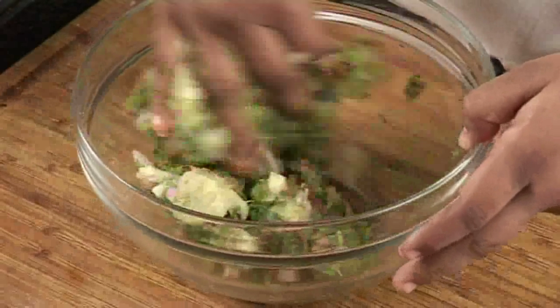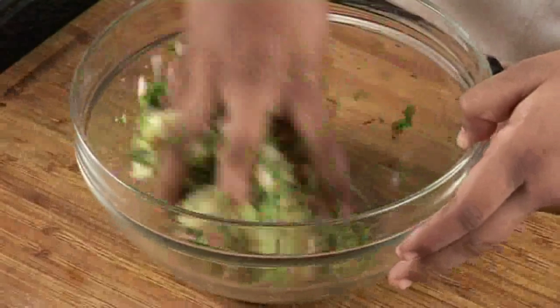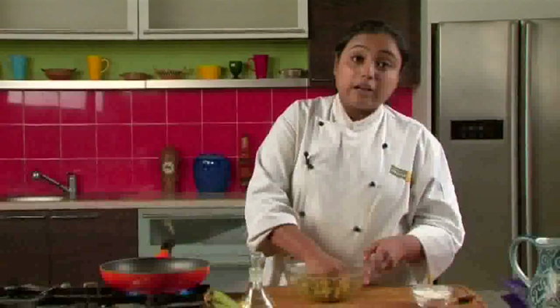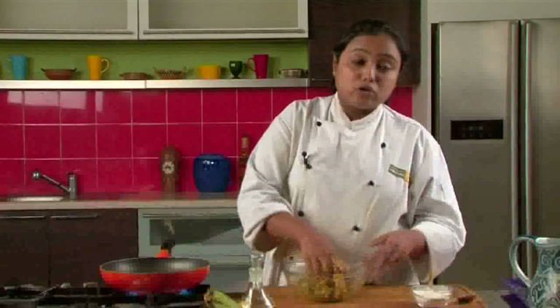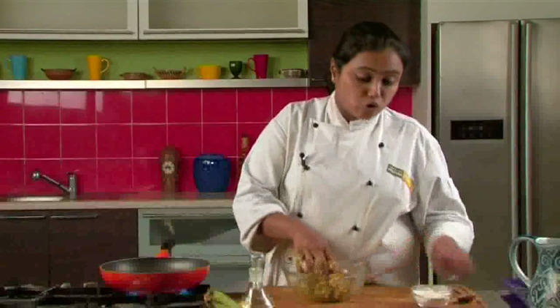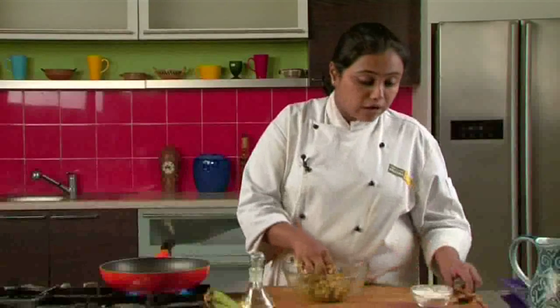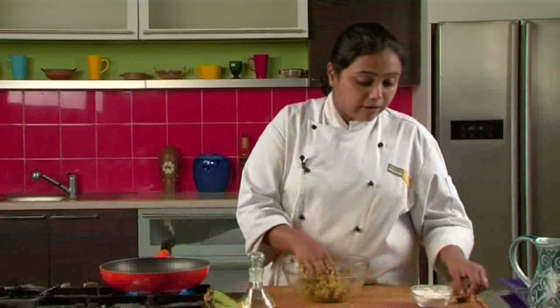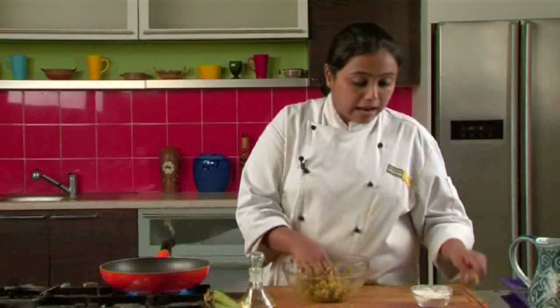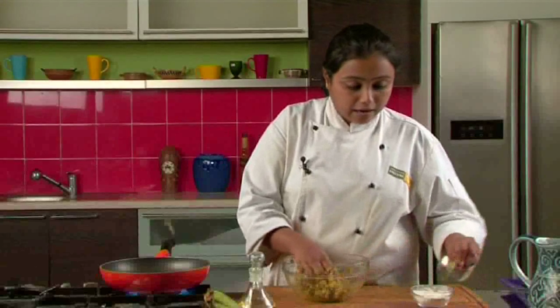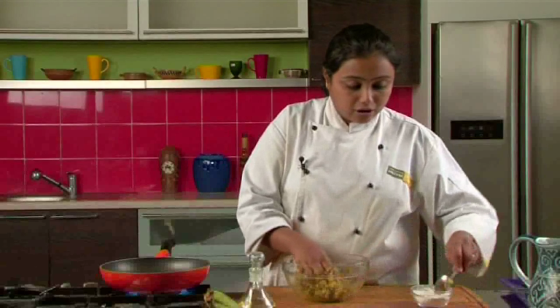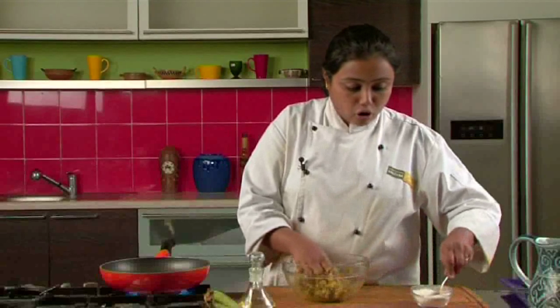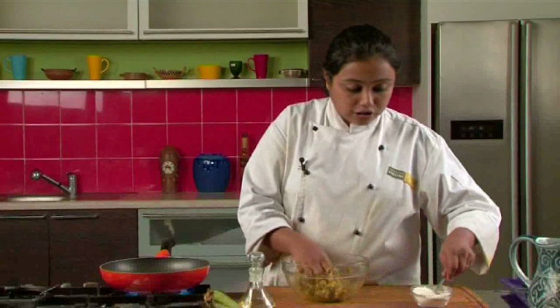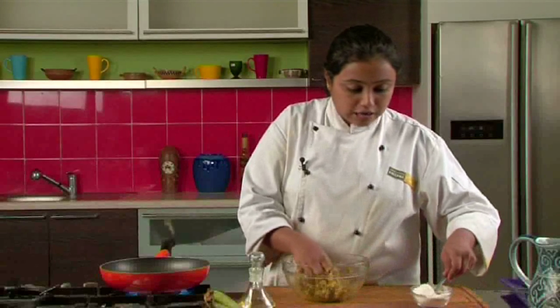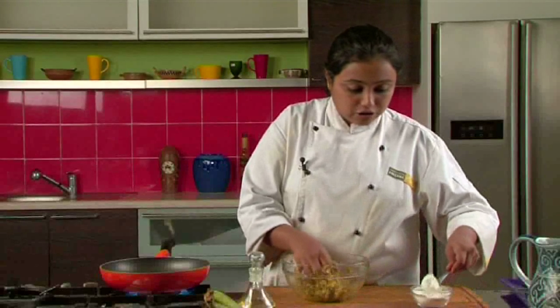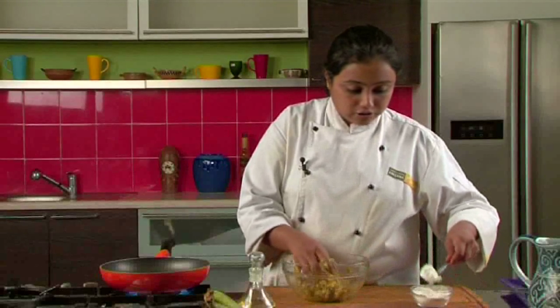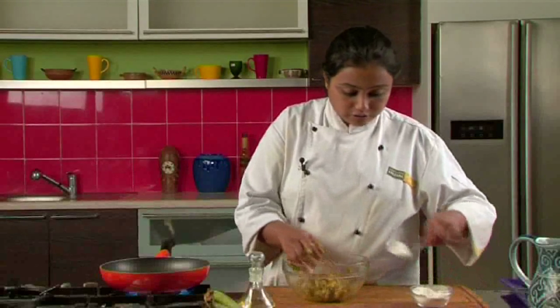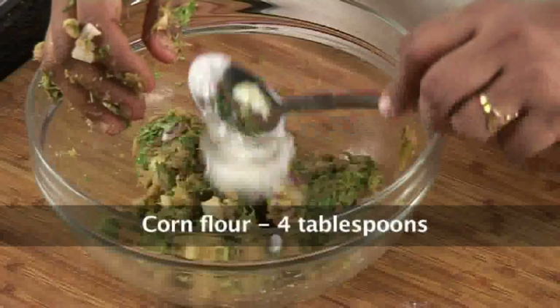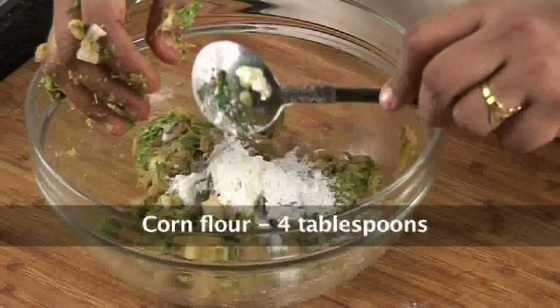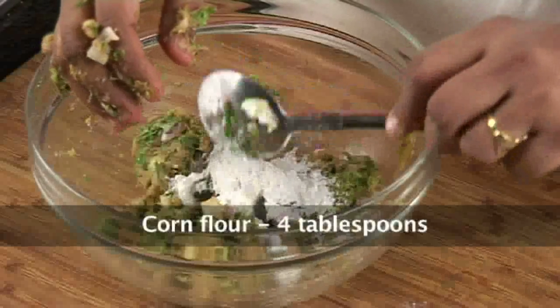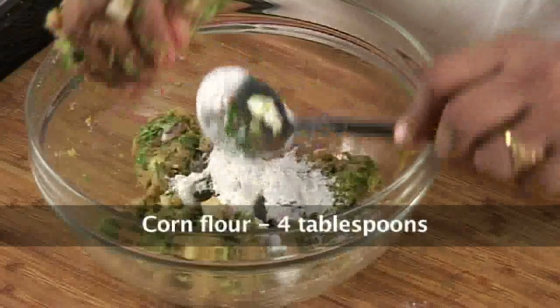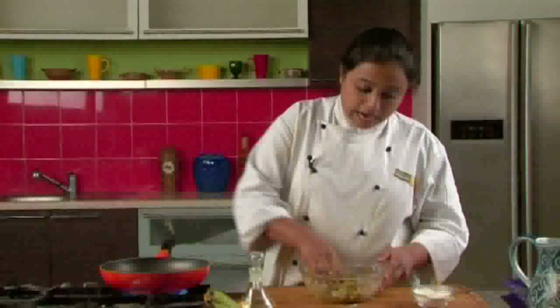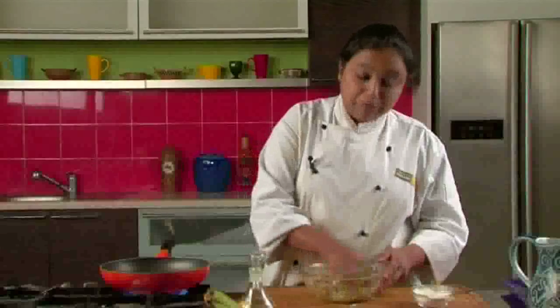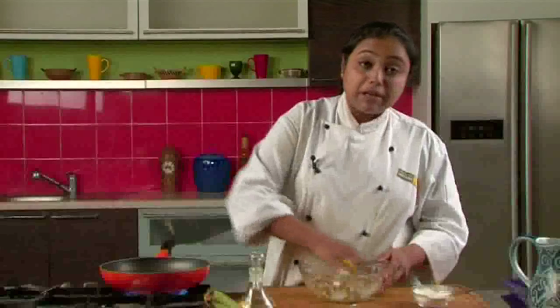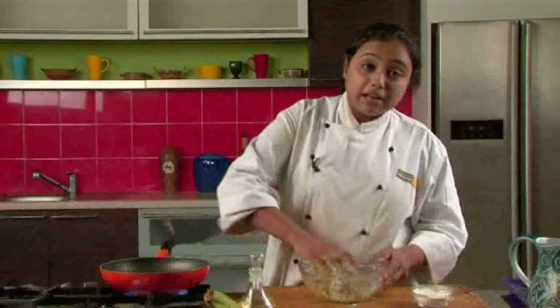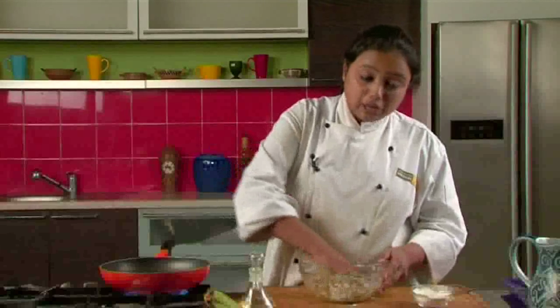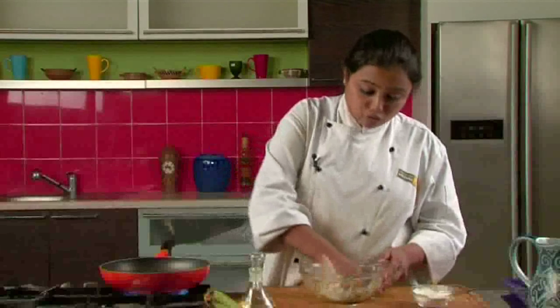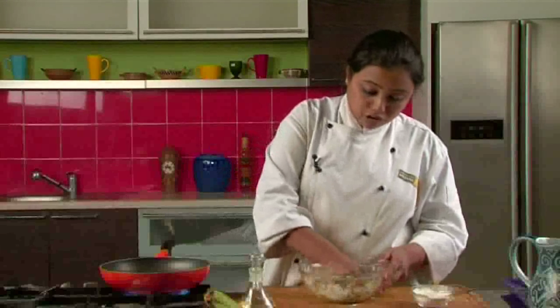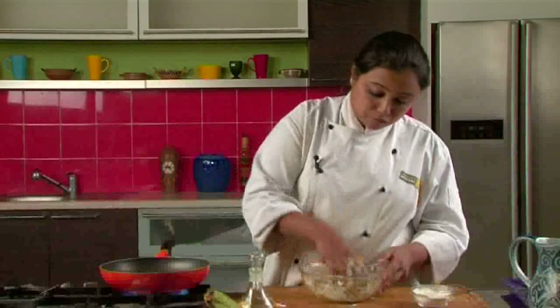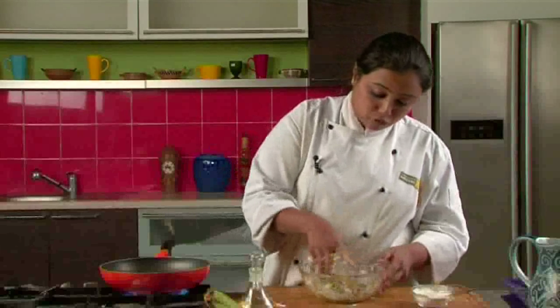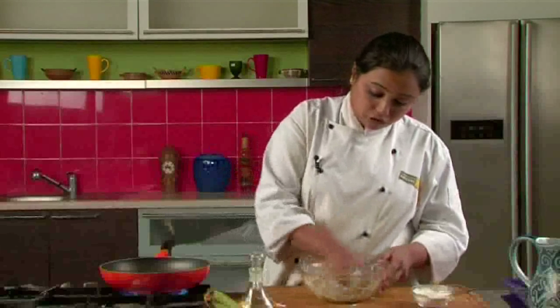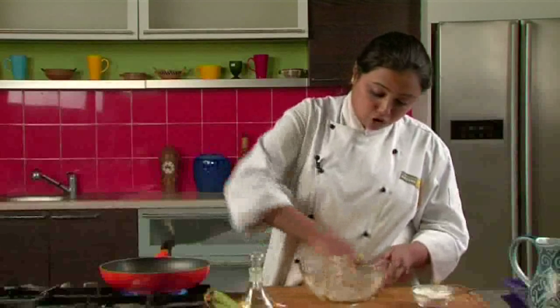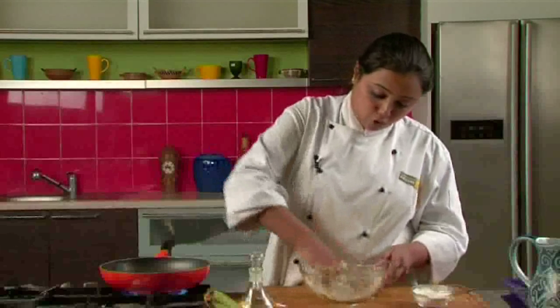Now slowly we will add the corn starch and we will knead it into a smooth dough.